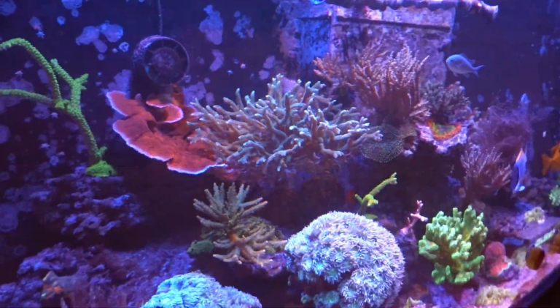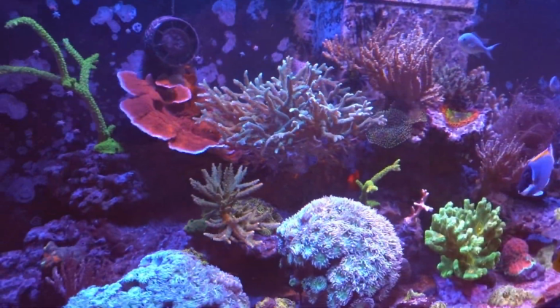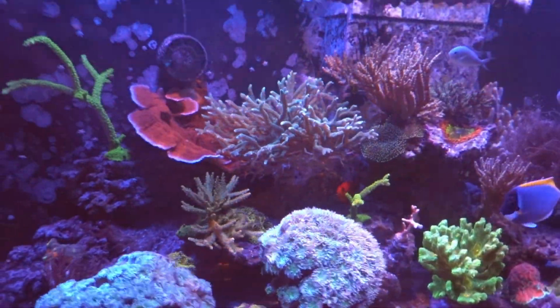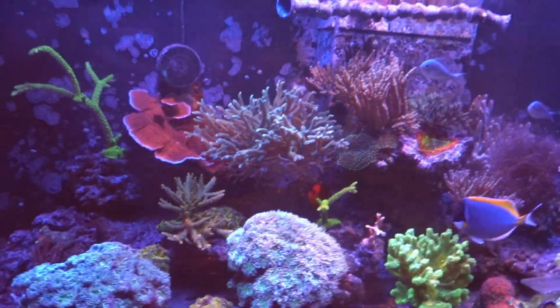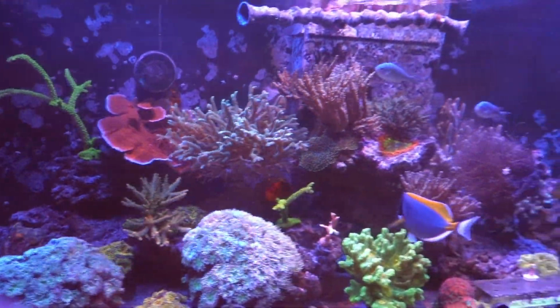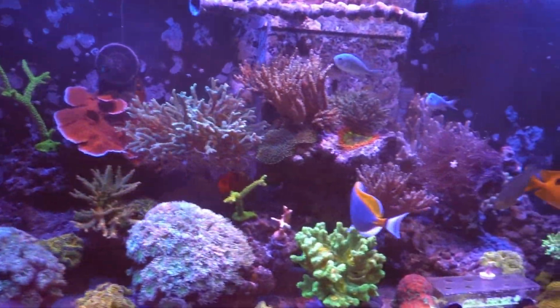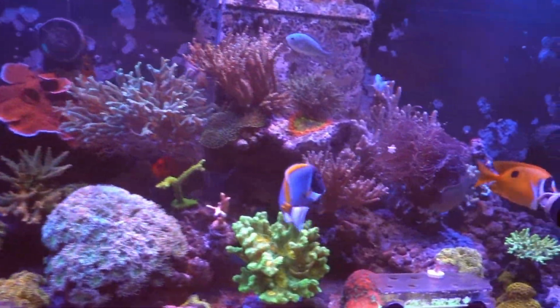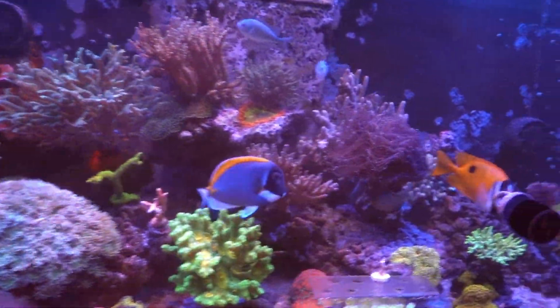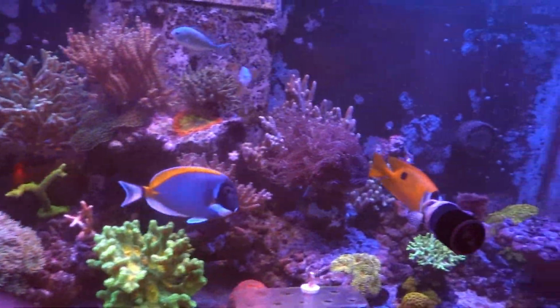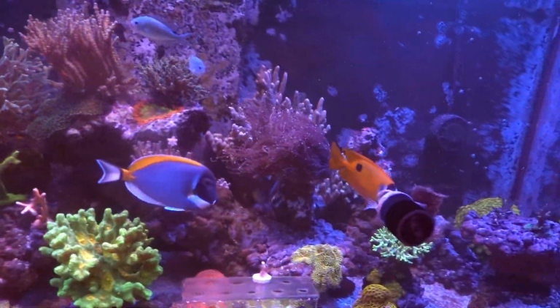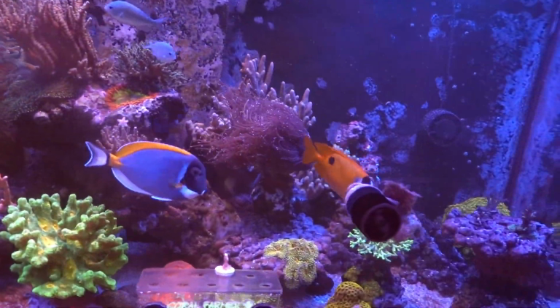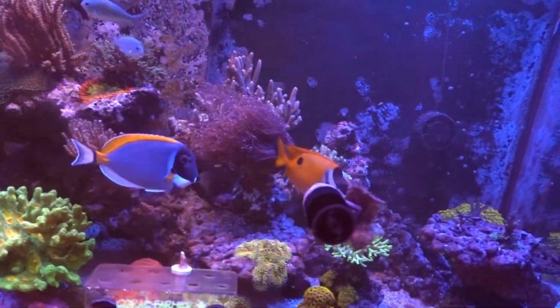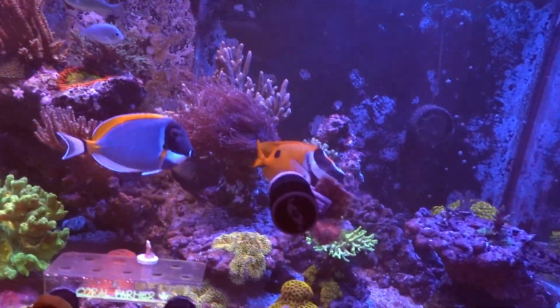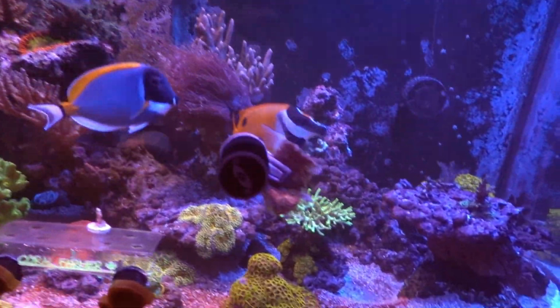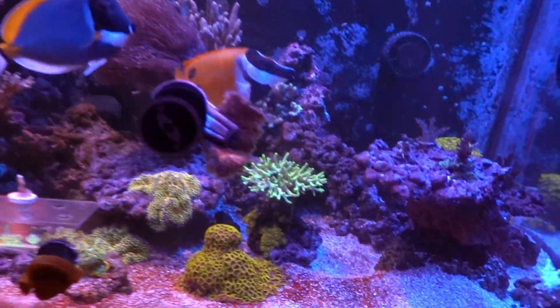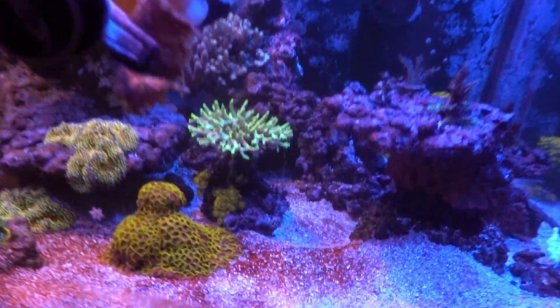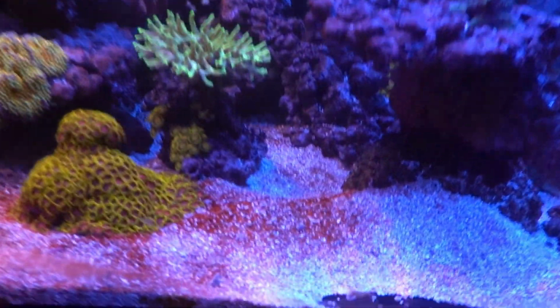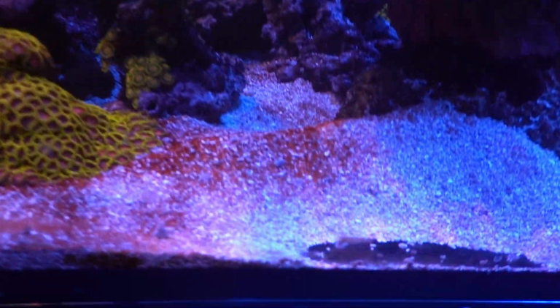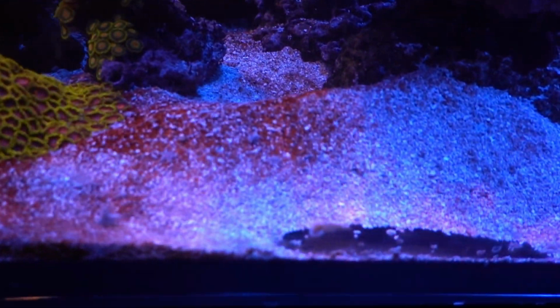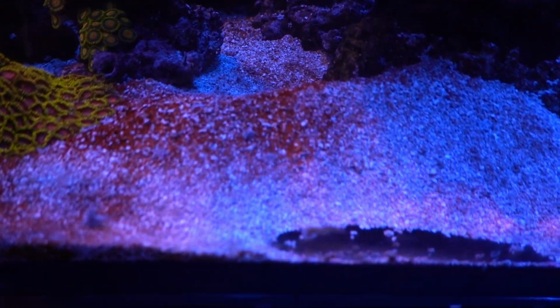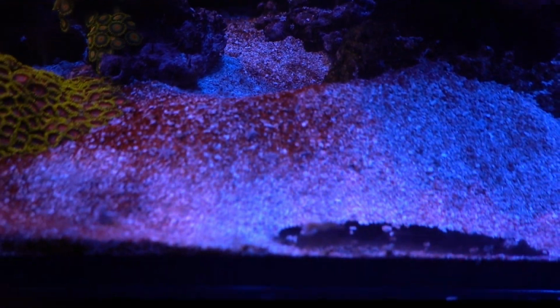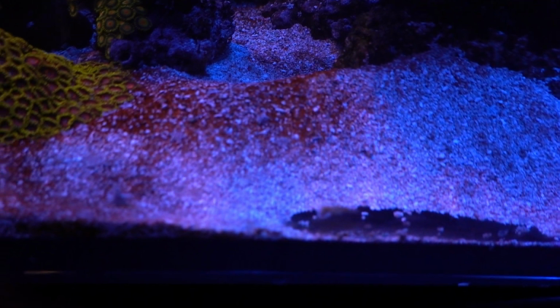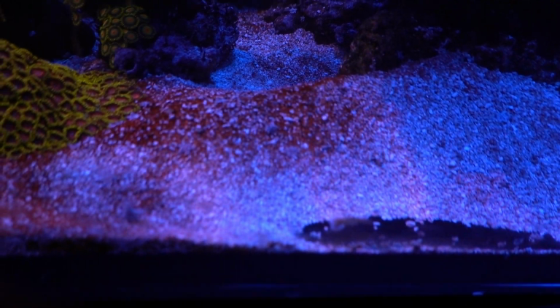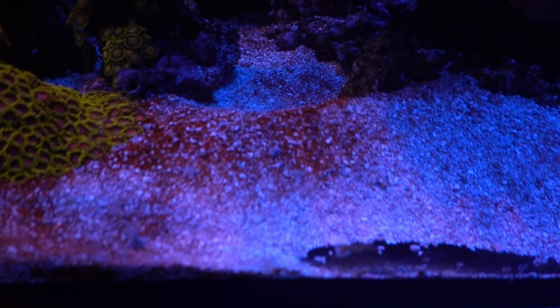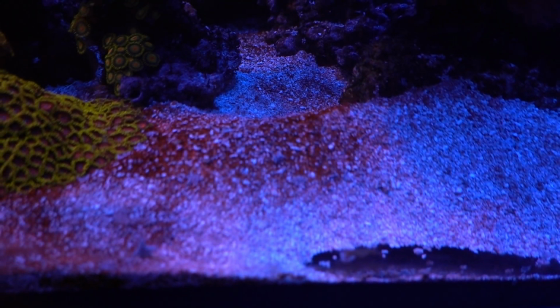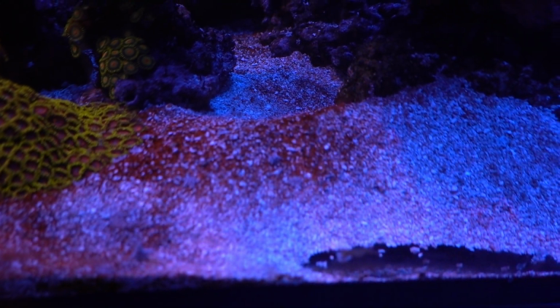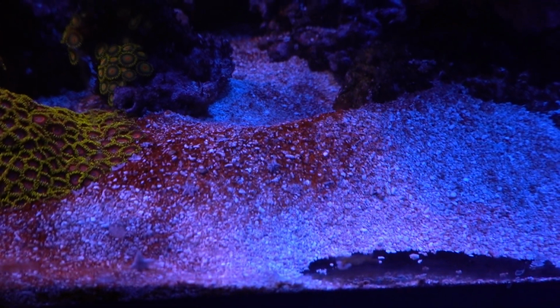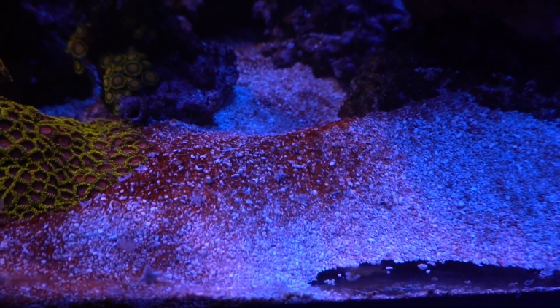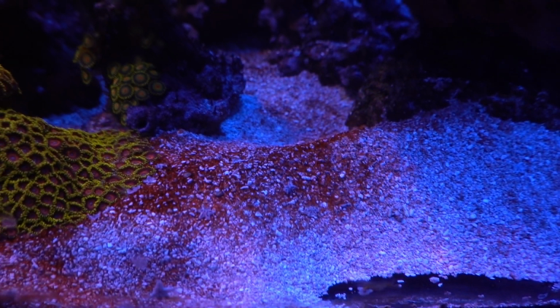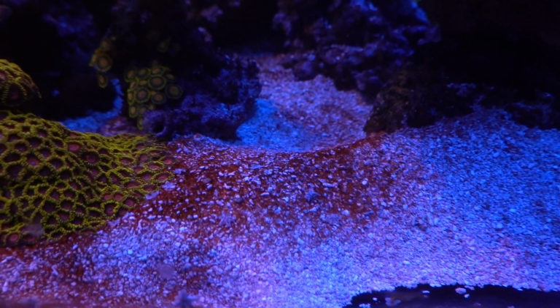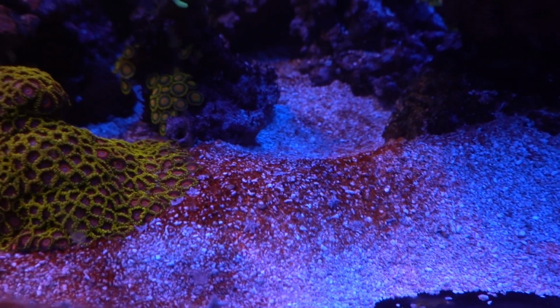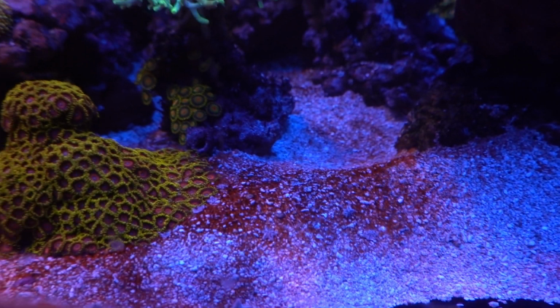GHA is under control, it seems. Just this stuff on the sand bed here seems to be creeping back.